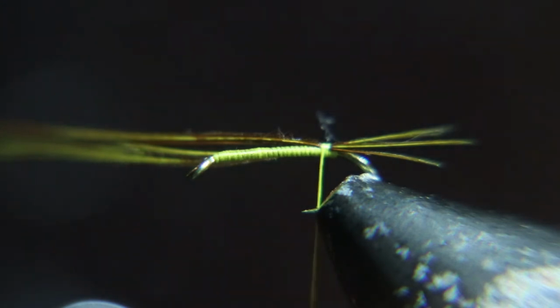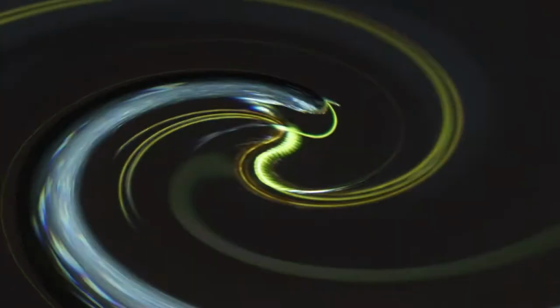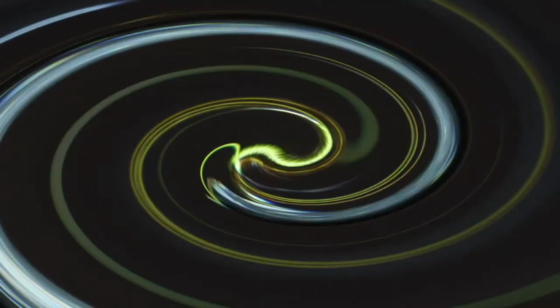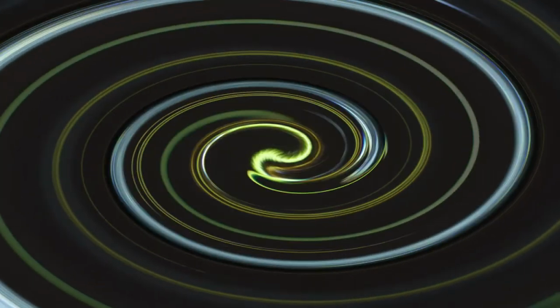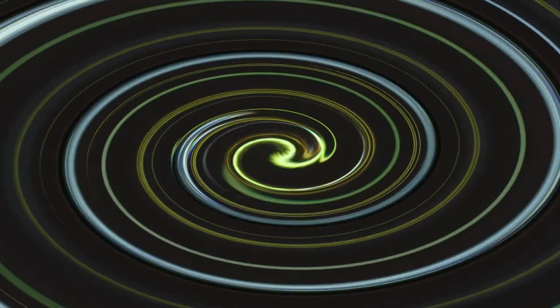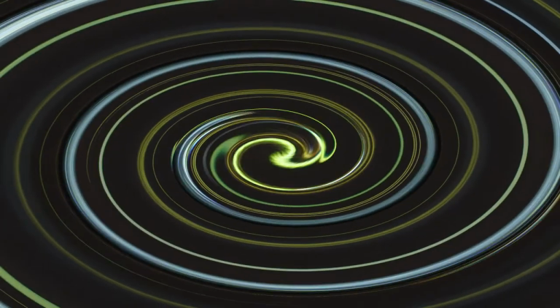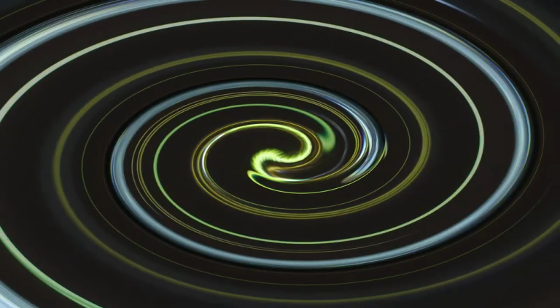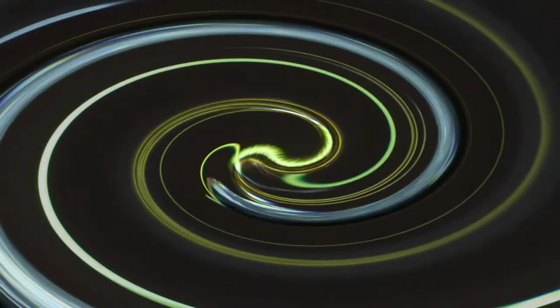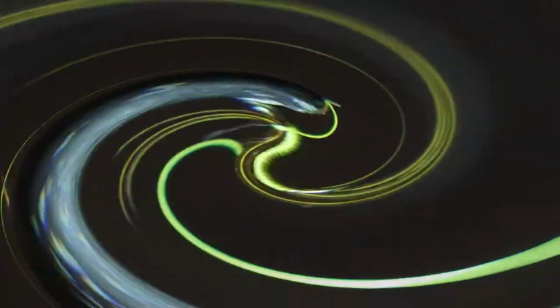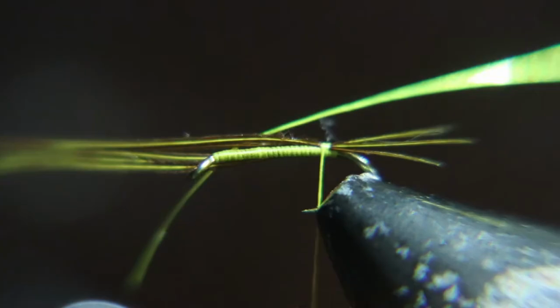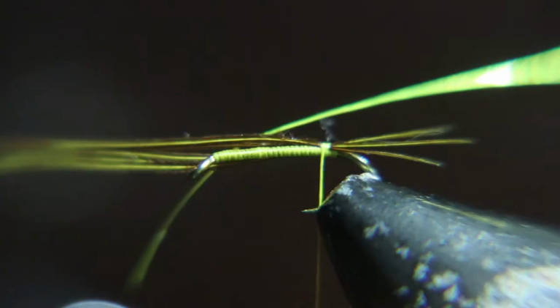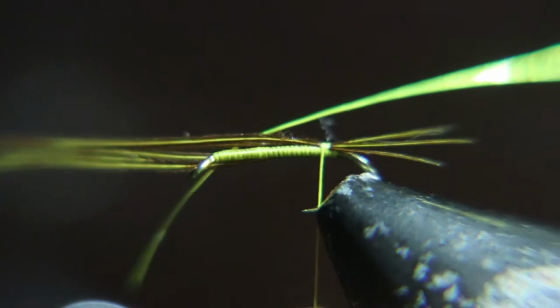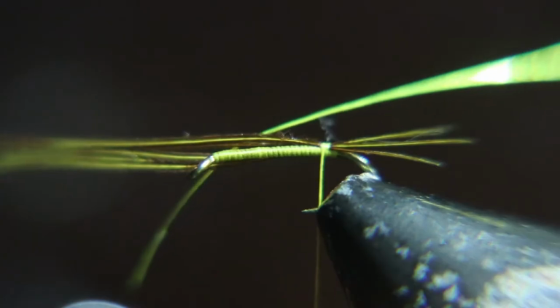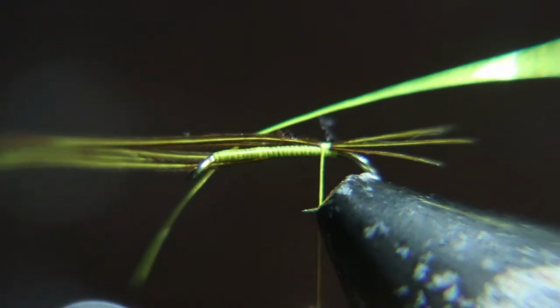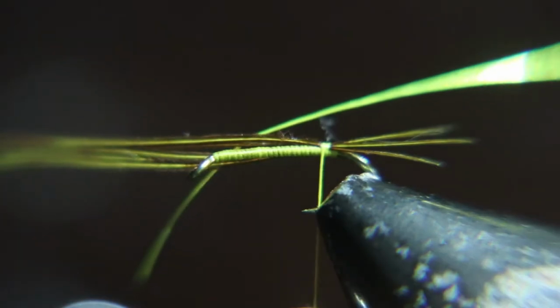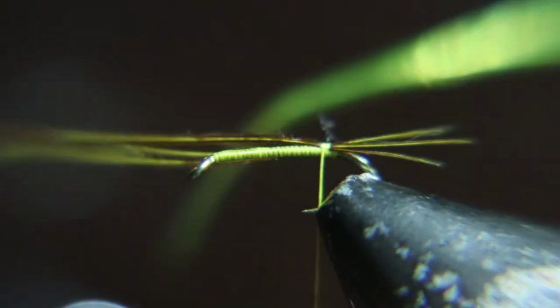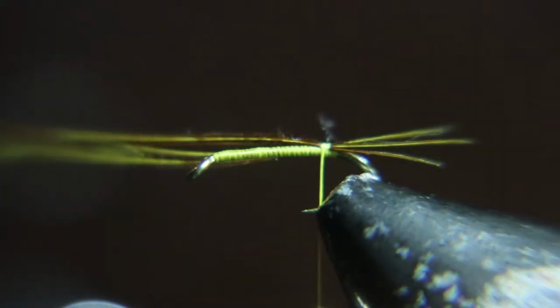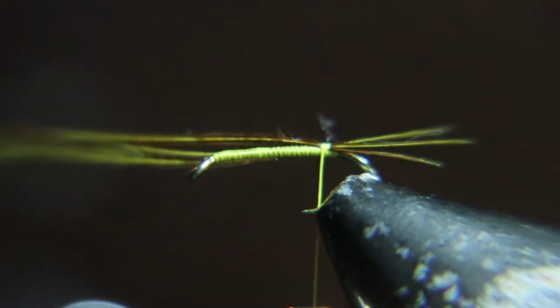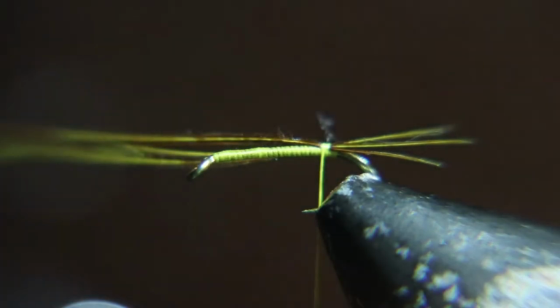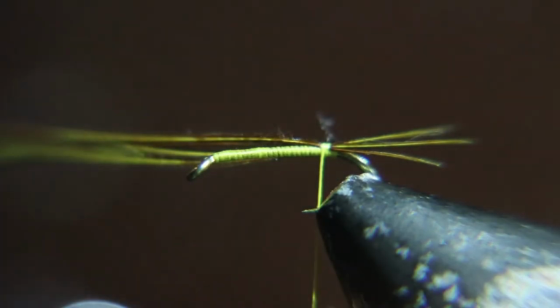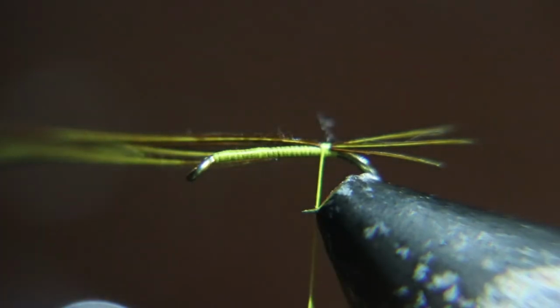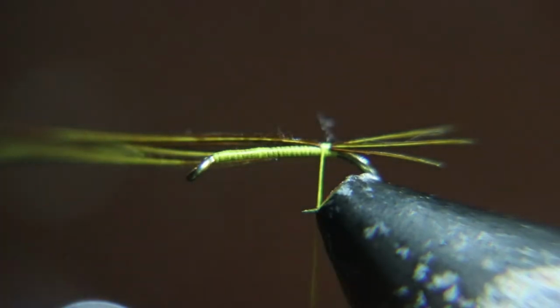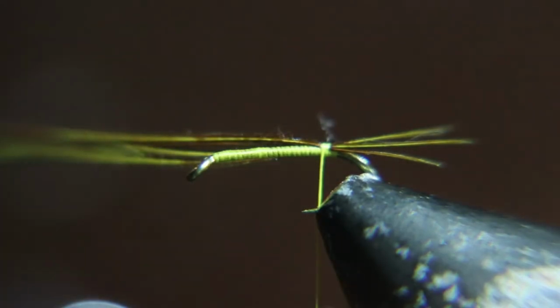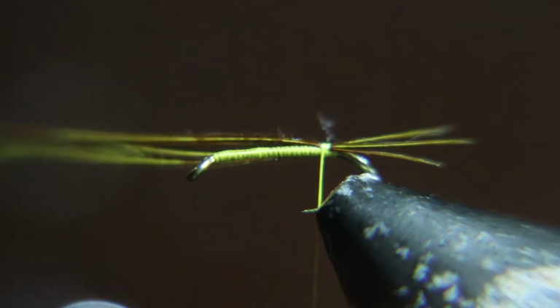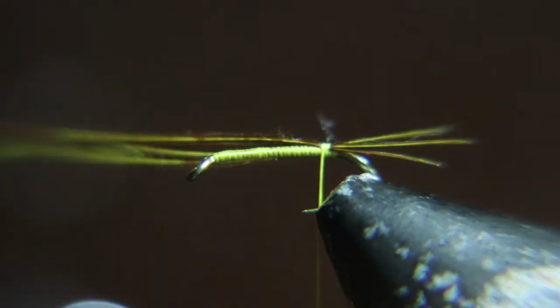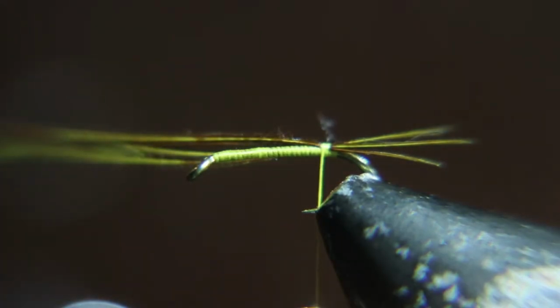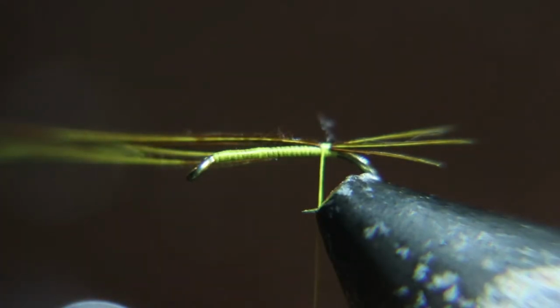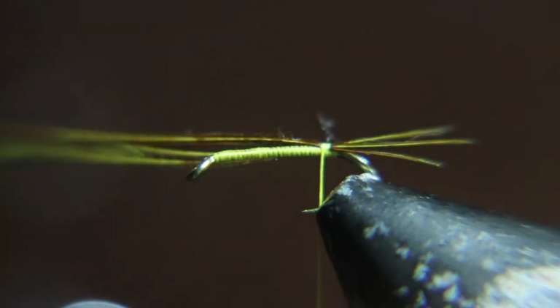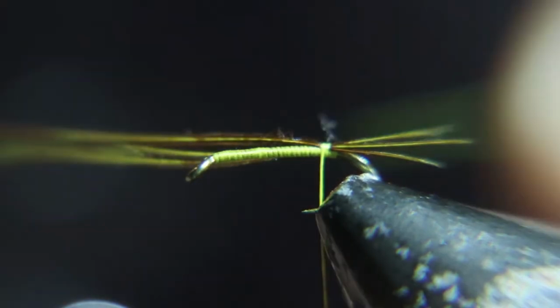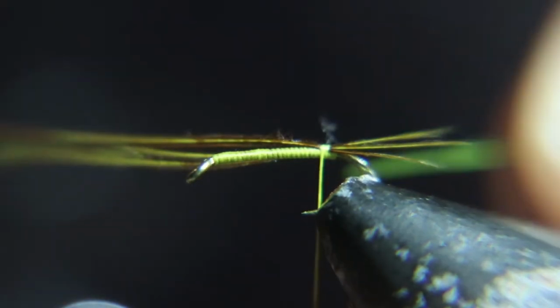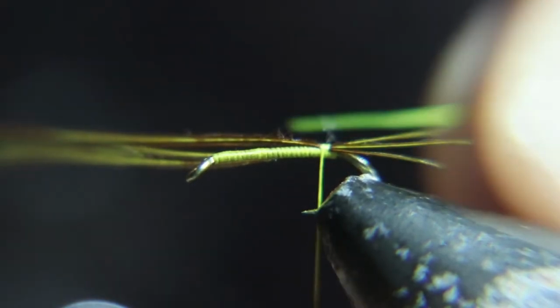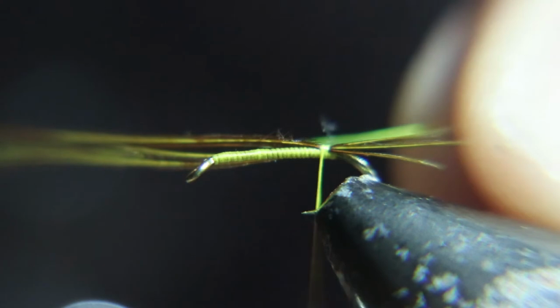Now we're tying in this light olive wire to rib it with. You'll notice it's about the same color as the thread.